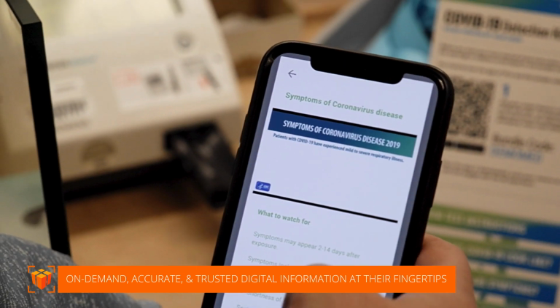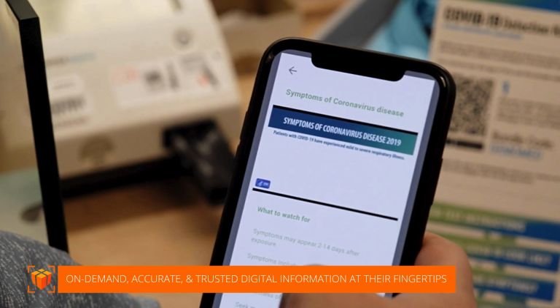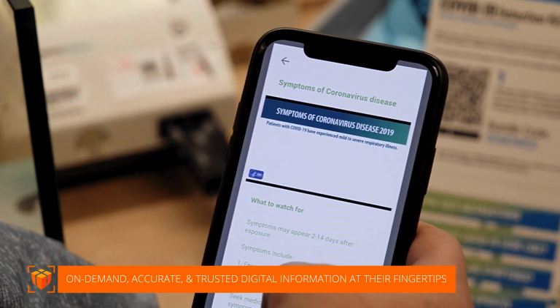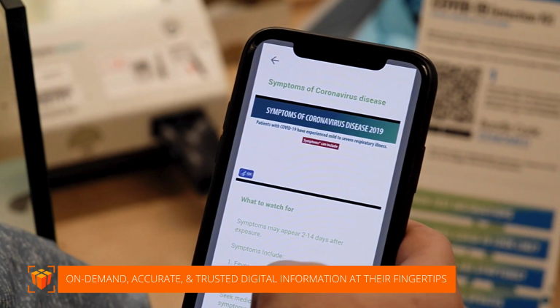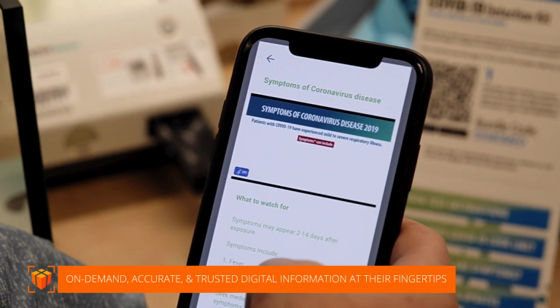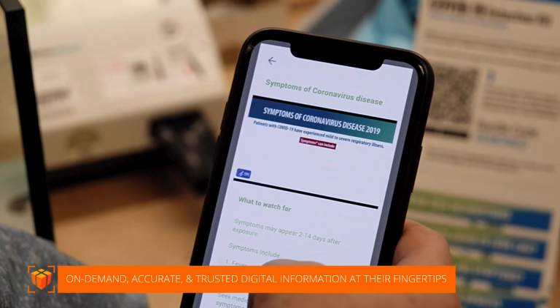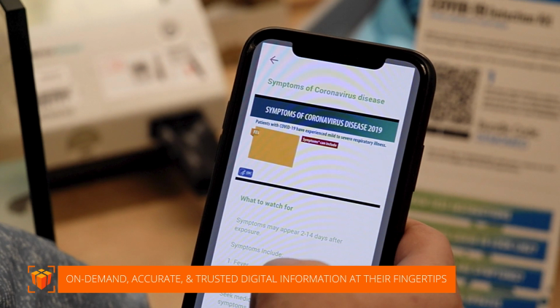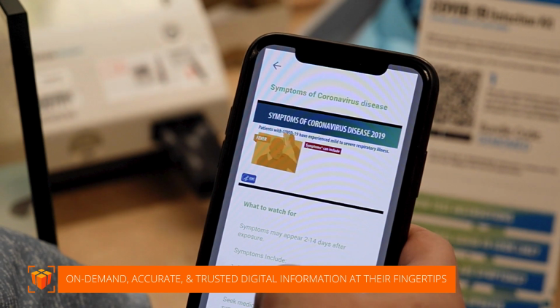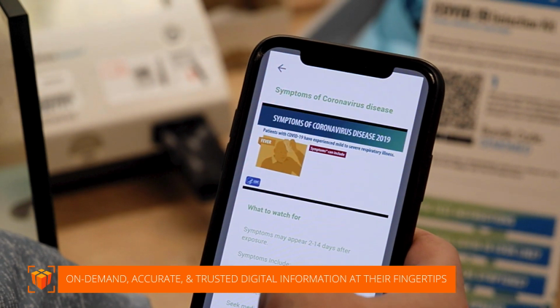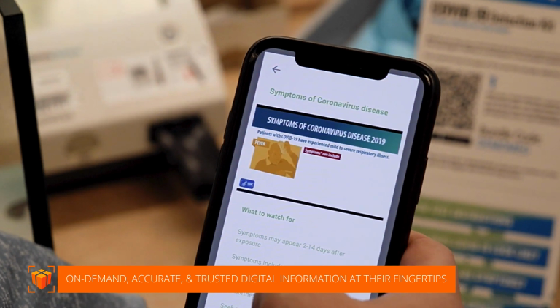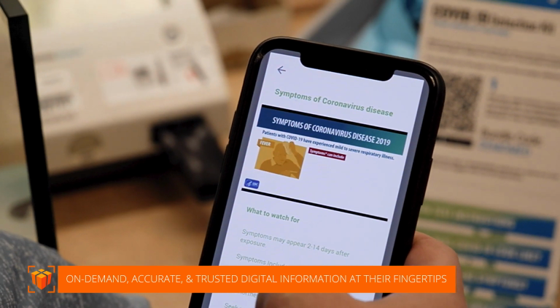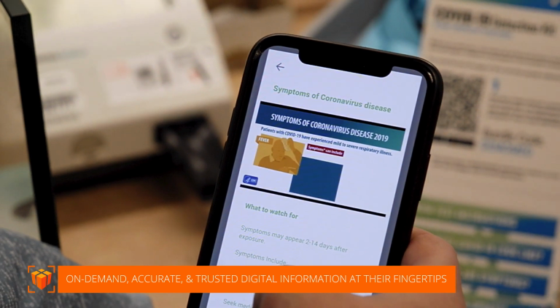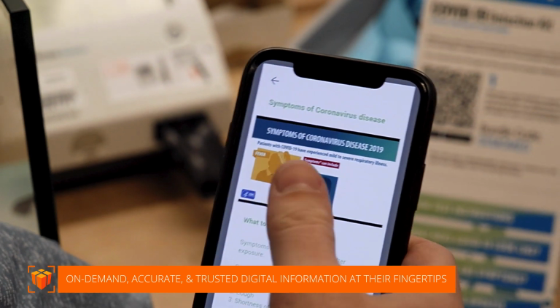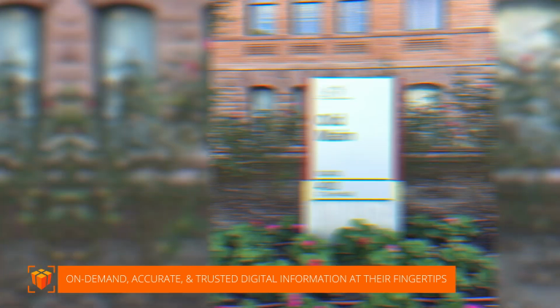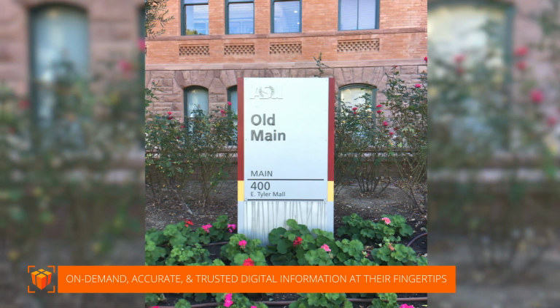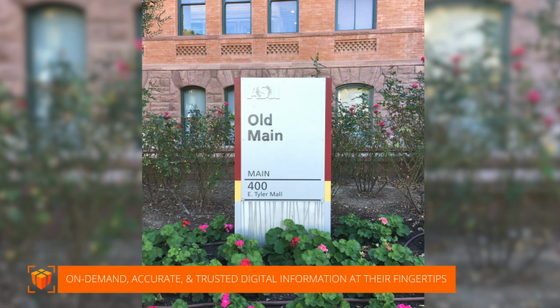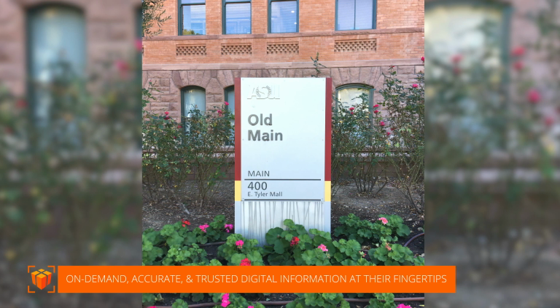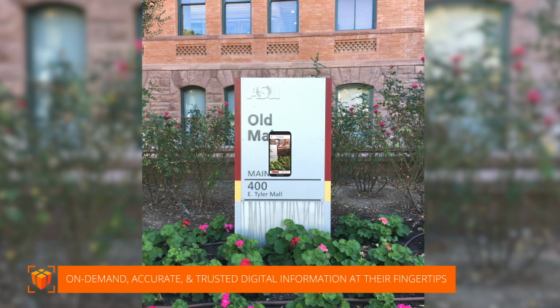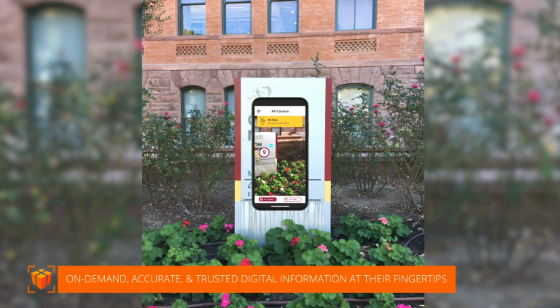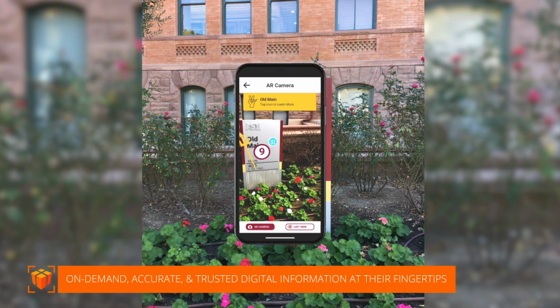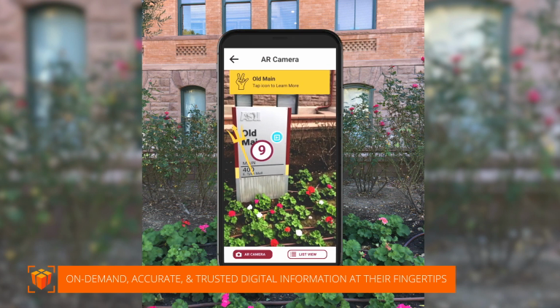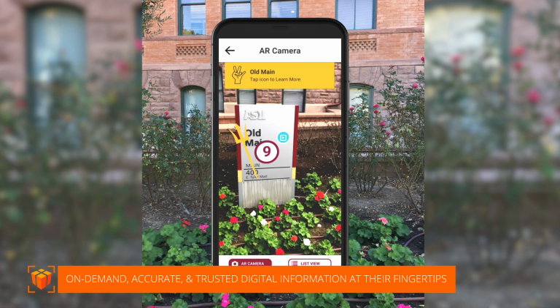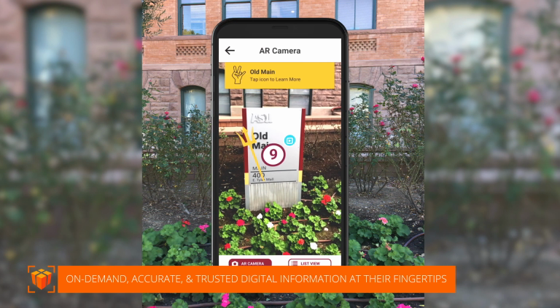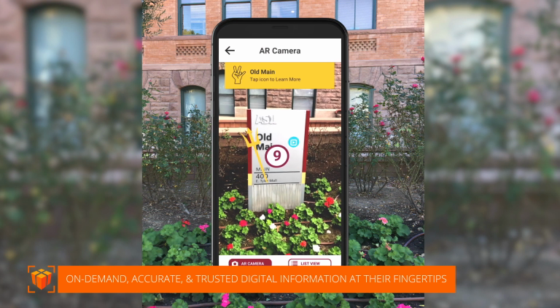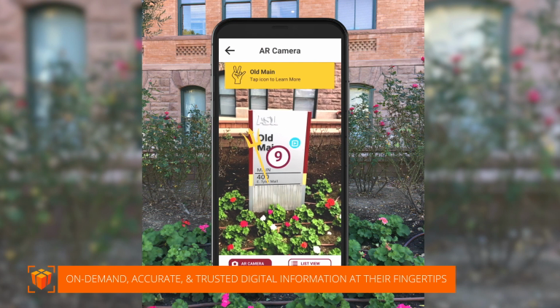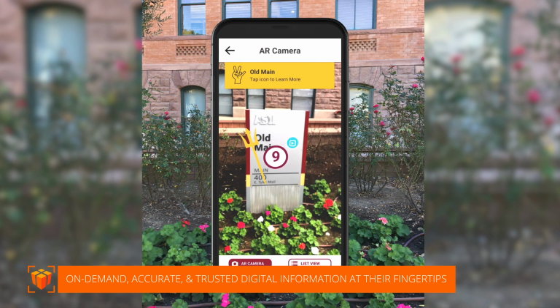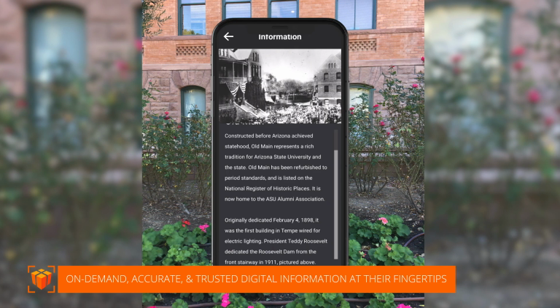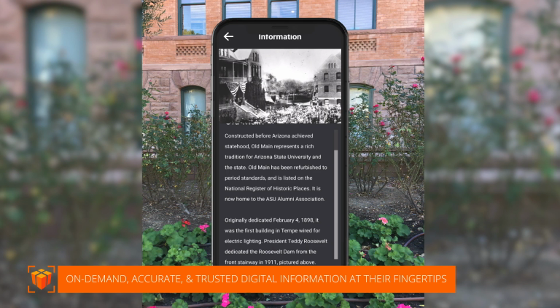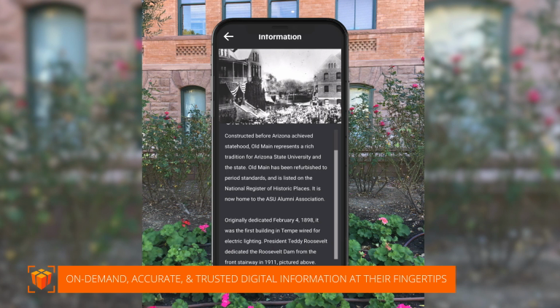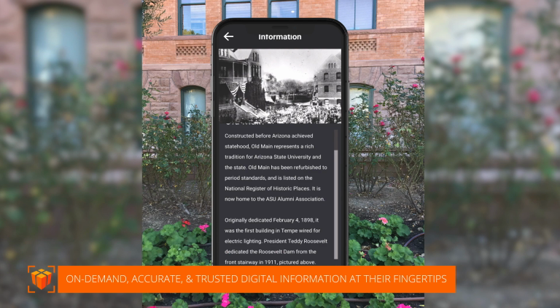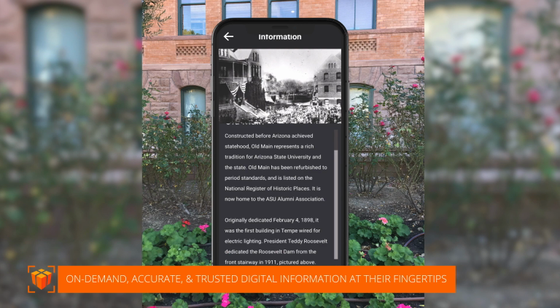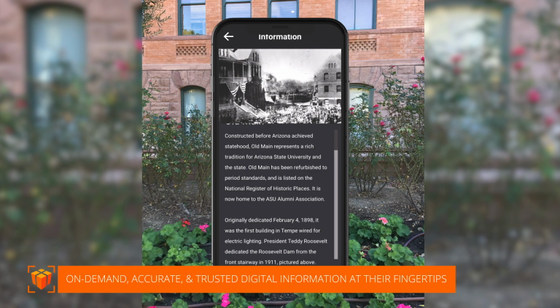Now is the time to add on-demand, accurate, and trusted digital information to your communications through a tool nearly everybody already has — their smartphone.